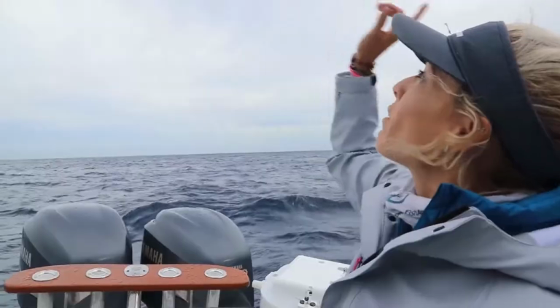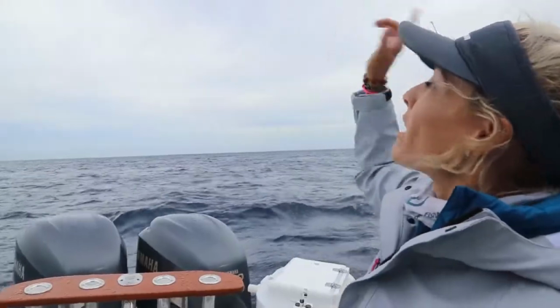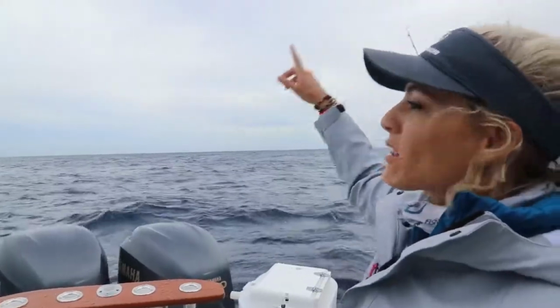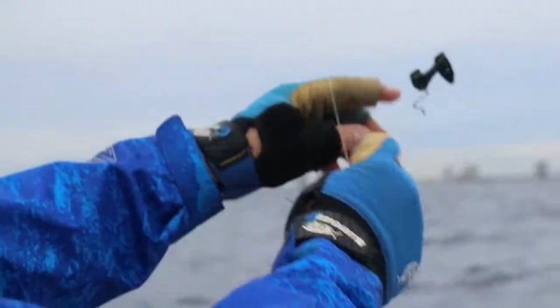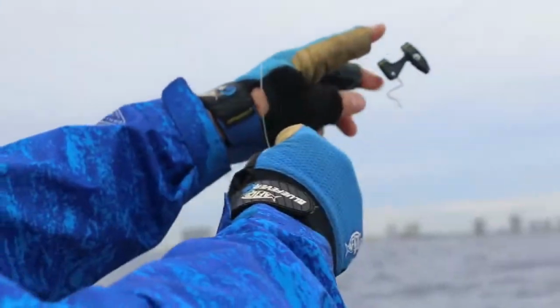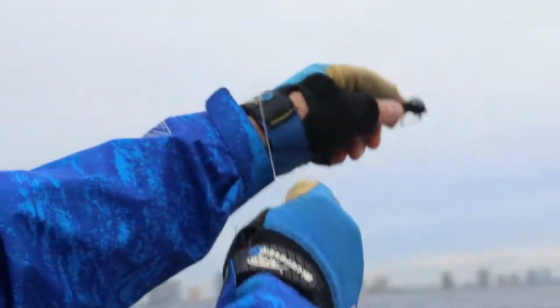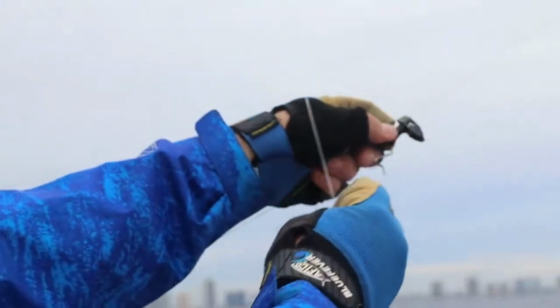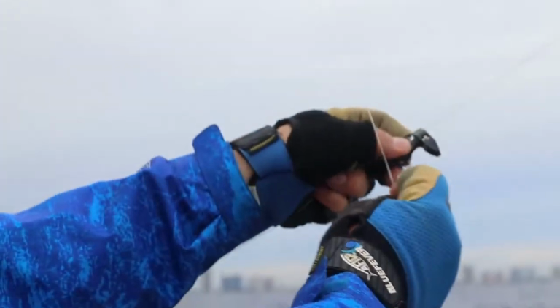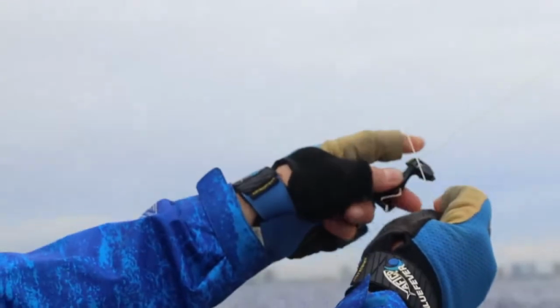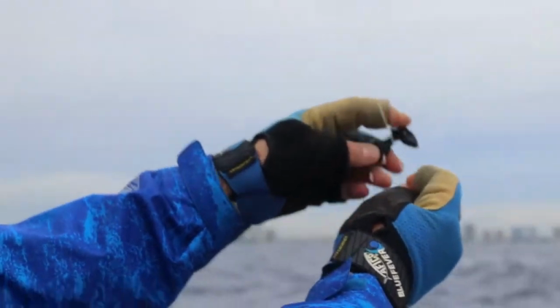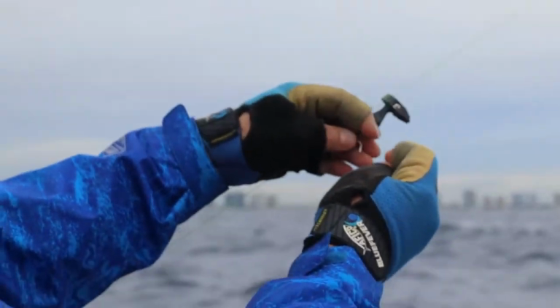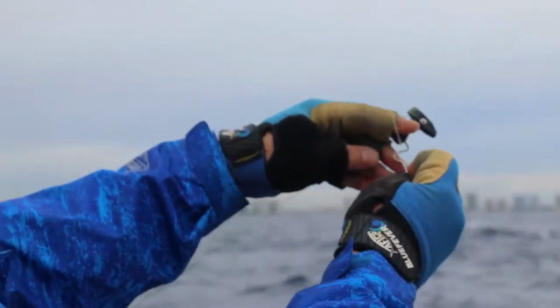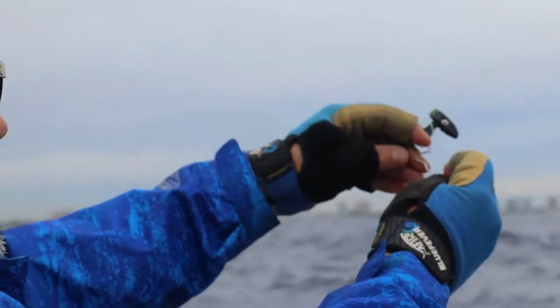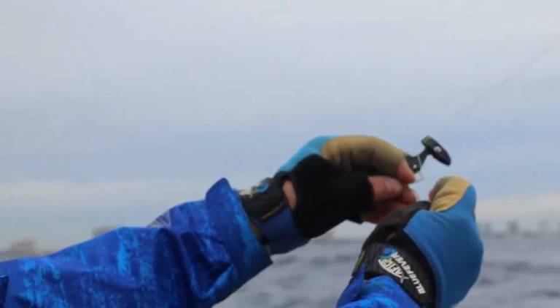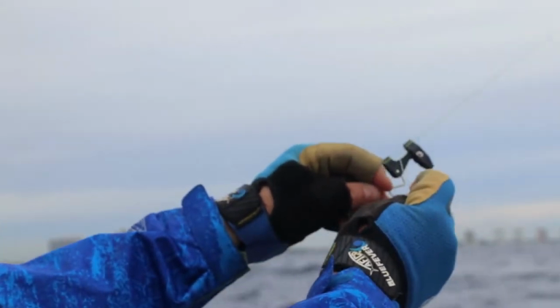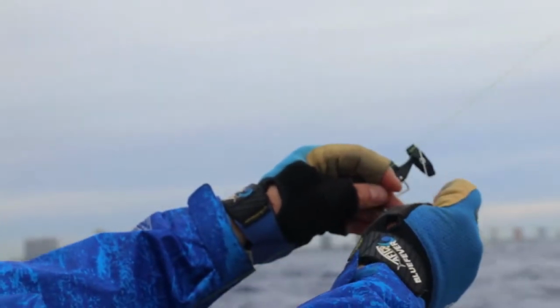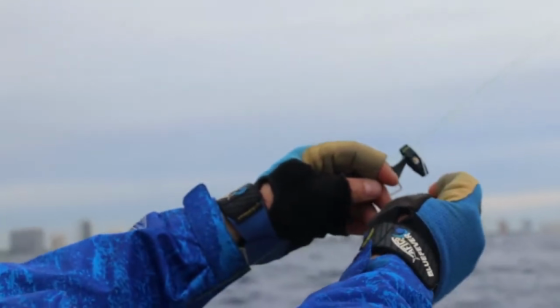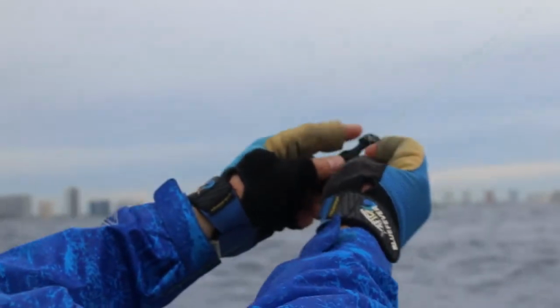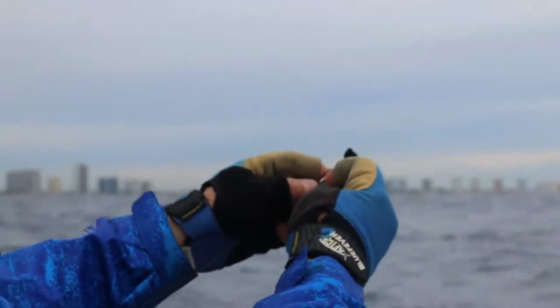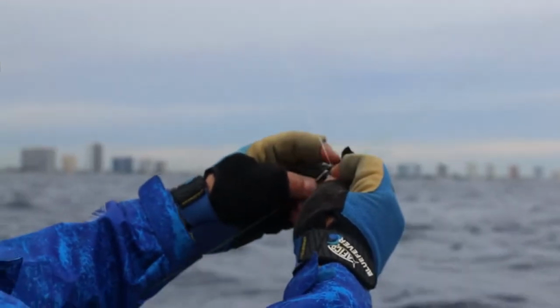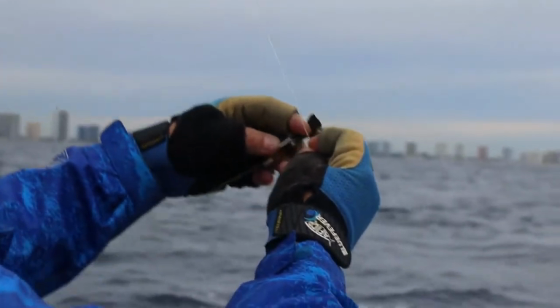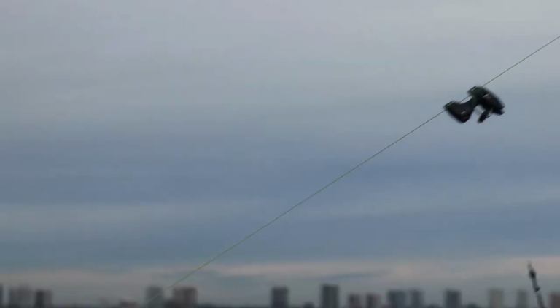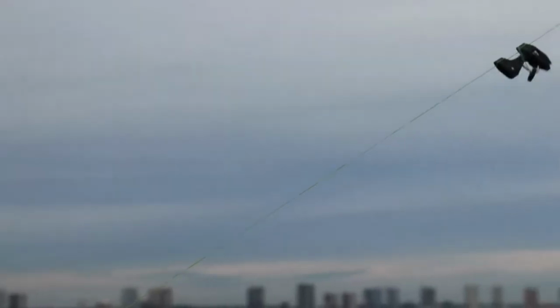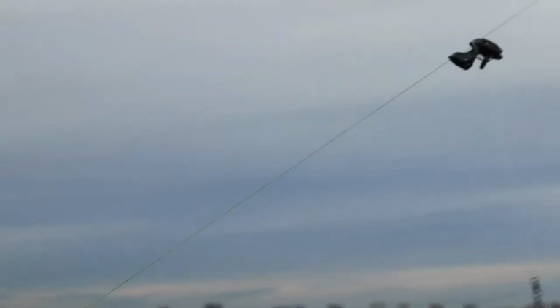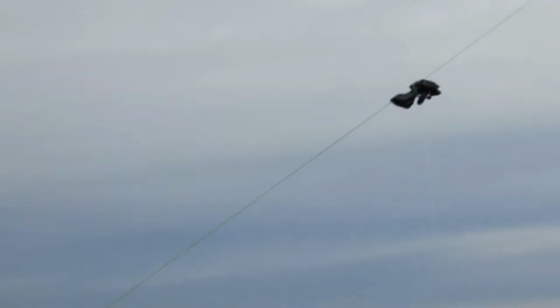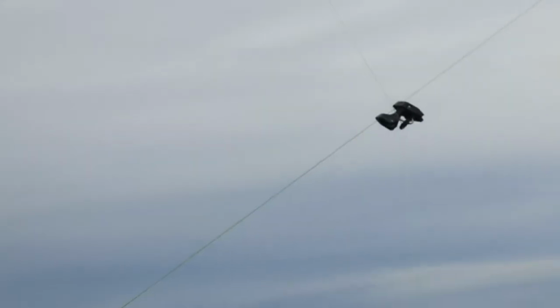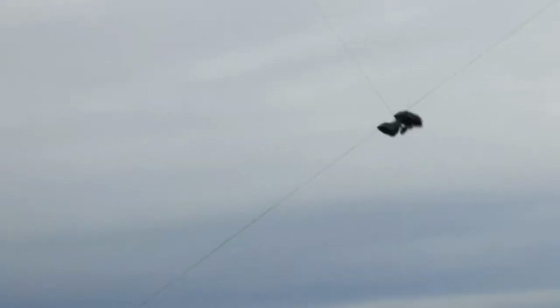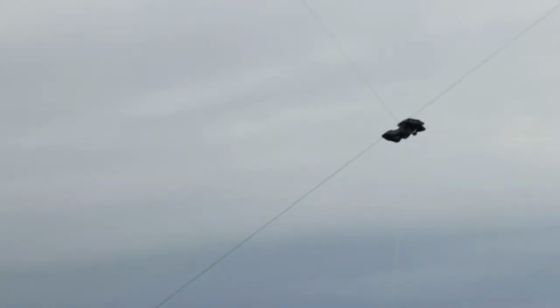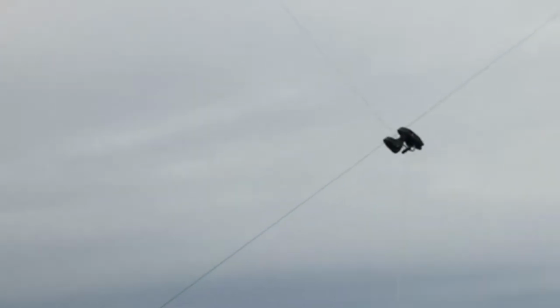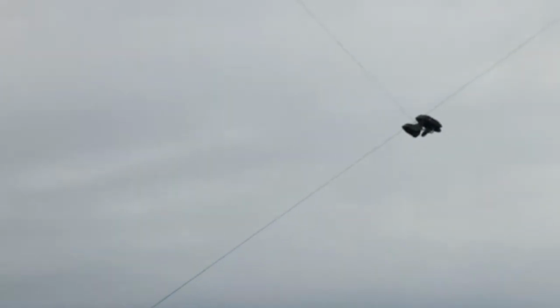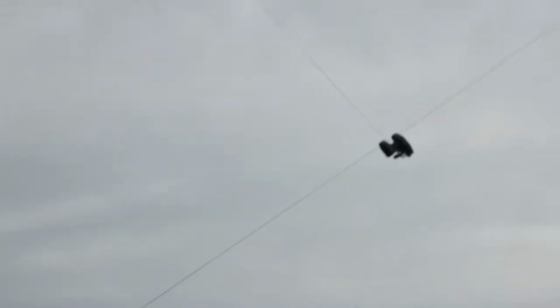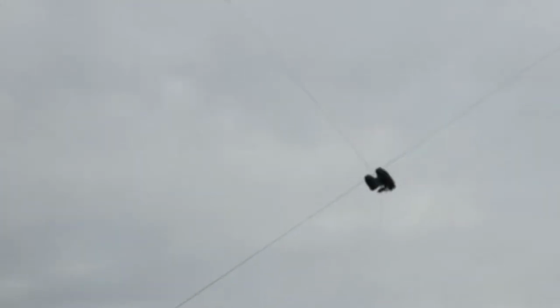We're going to get the rest of the lines out here and get set up for kite fishing. I'm excited — it's been a while since I did this, but kite fishing is always exciting.